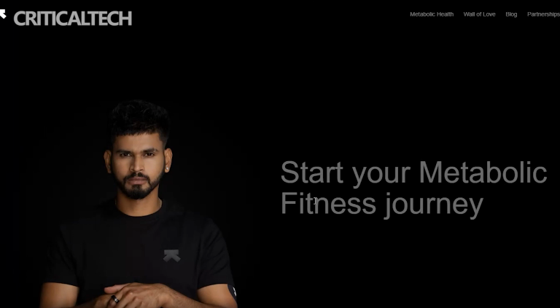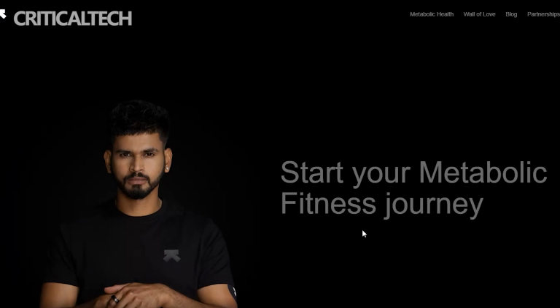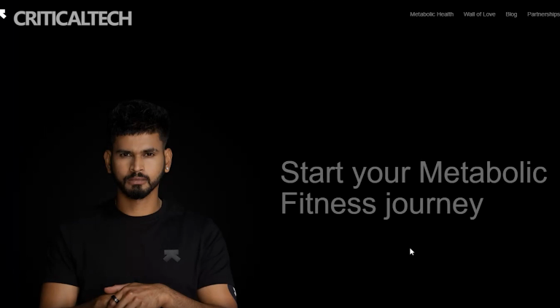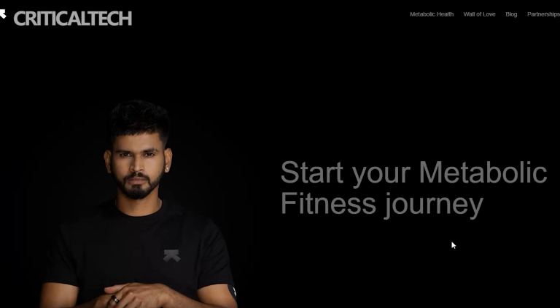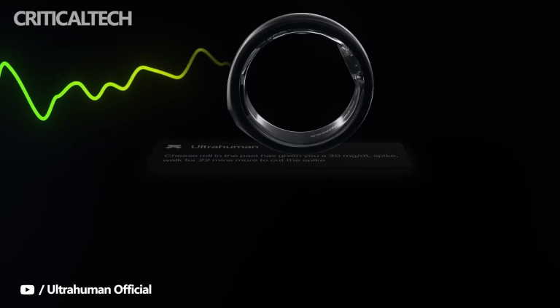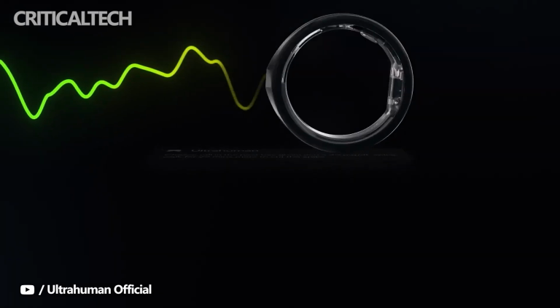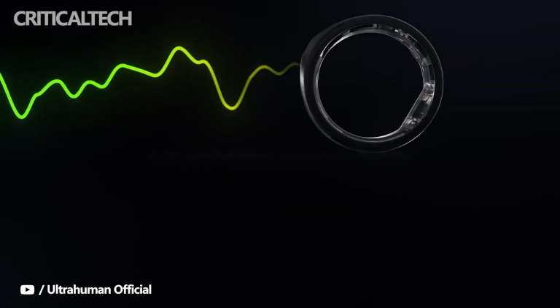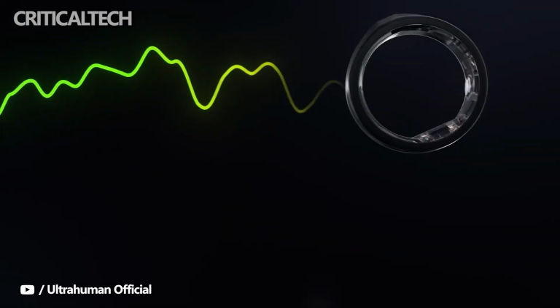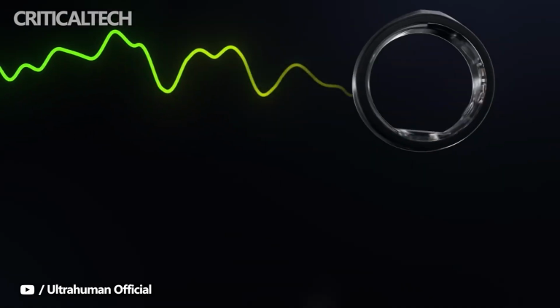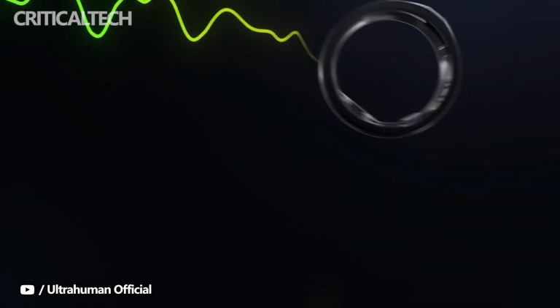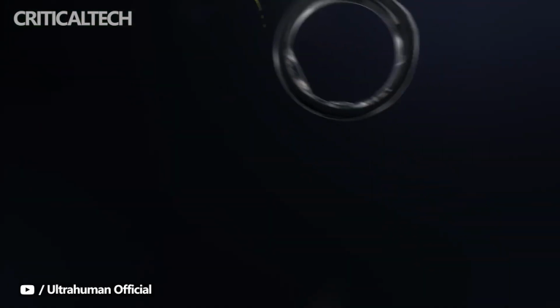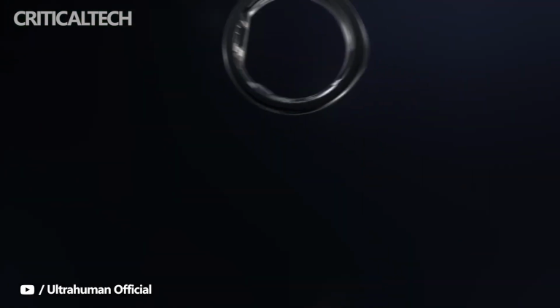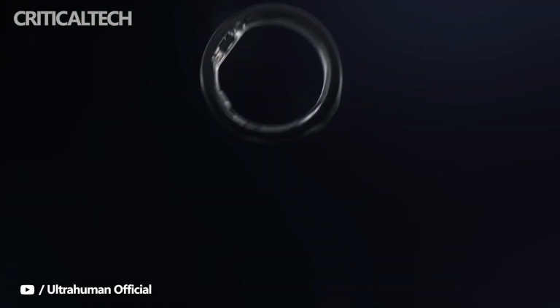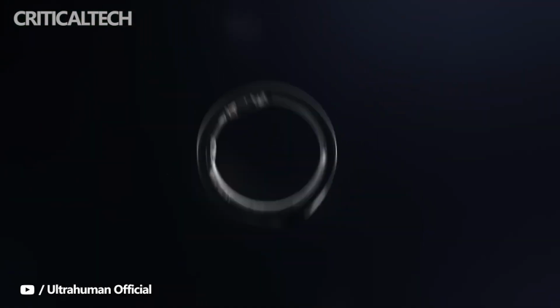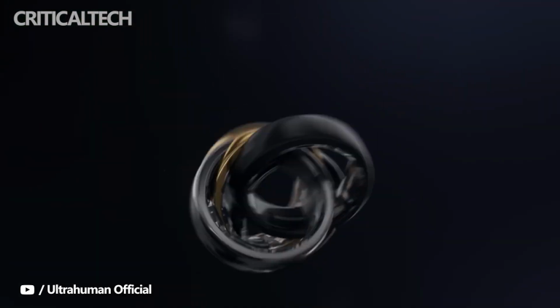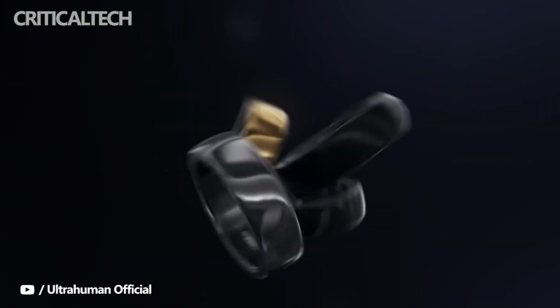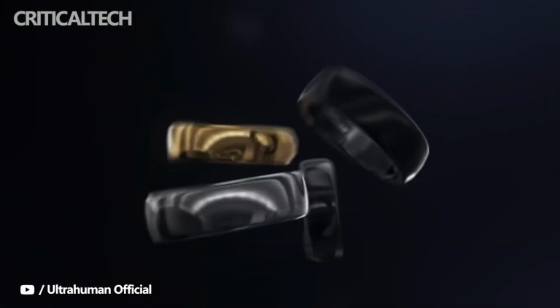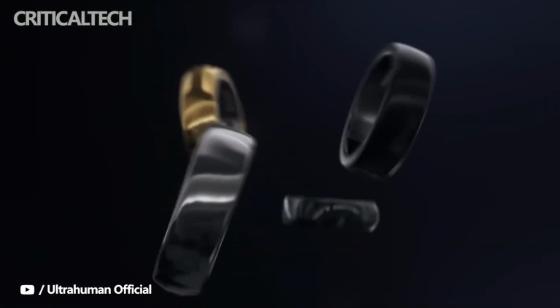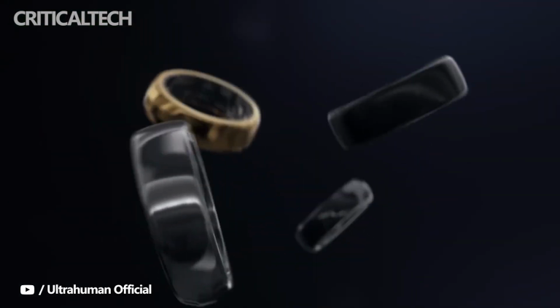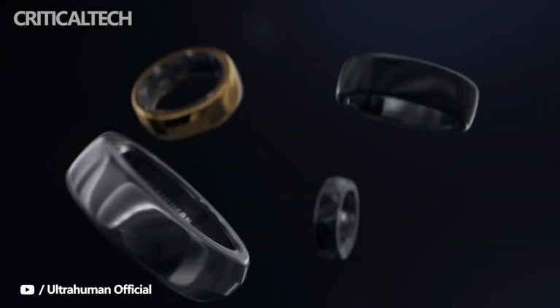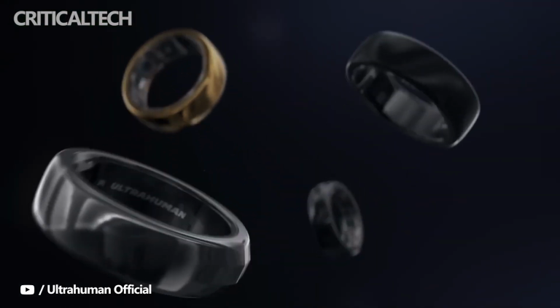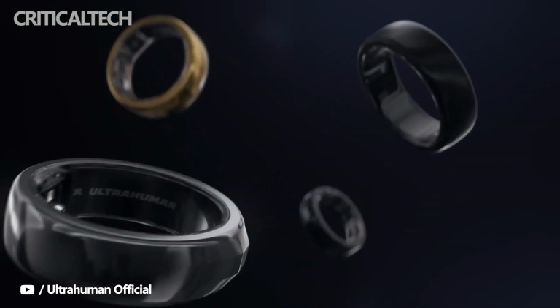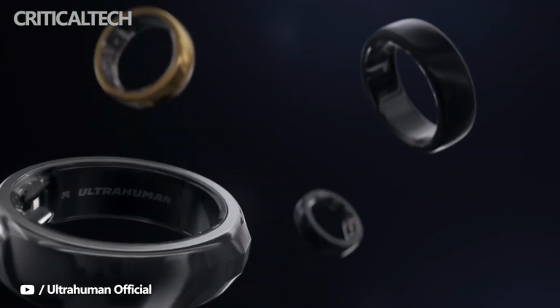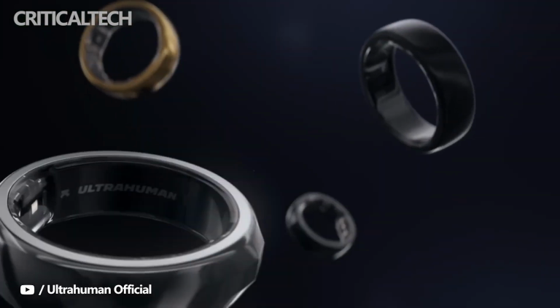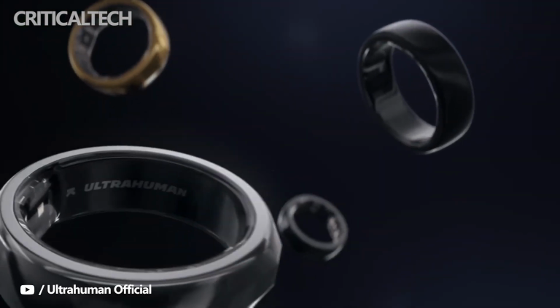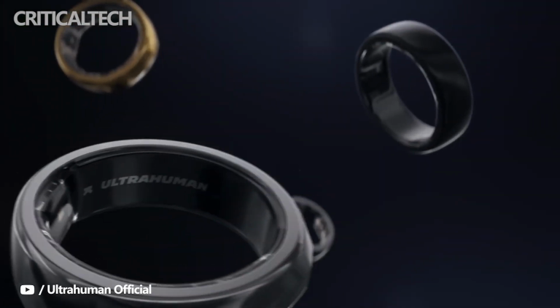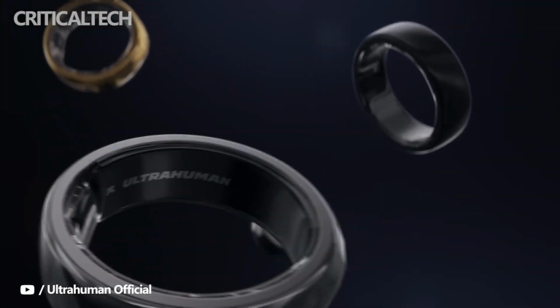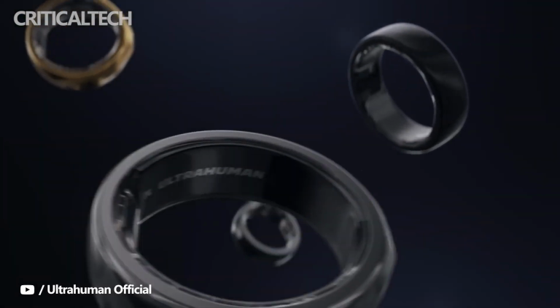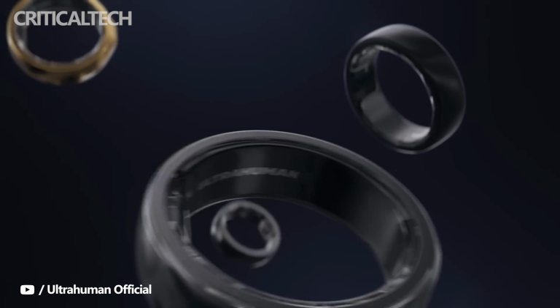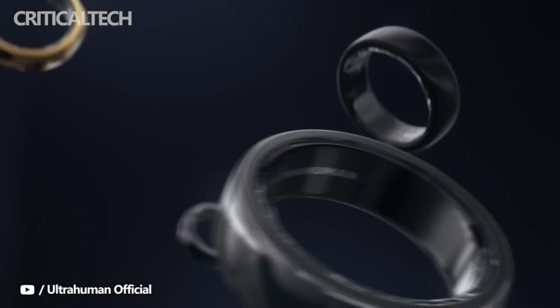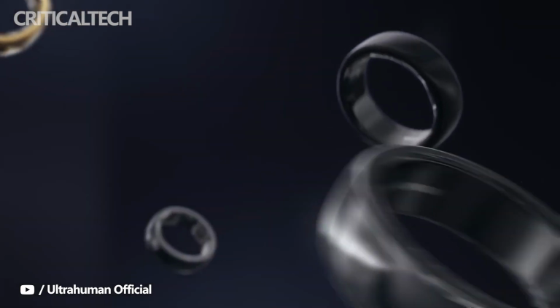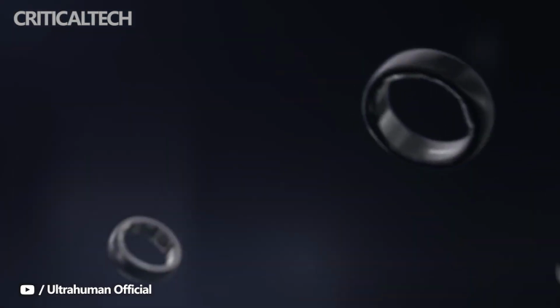We're looking forward to seeing if this ring is one you'll want to wear. Let us know what you think in the comments below — thanks for watching, have a nice day, and see you soon.